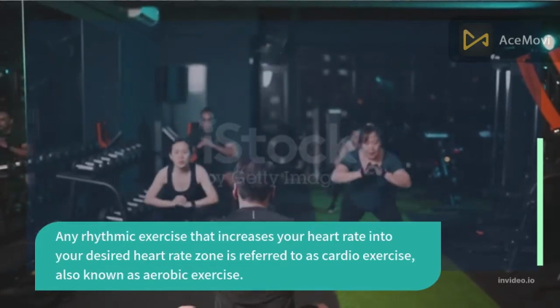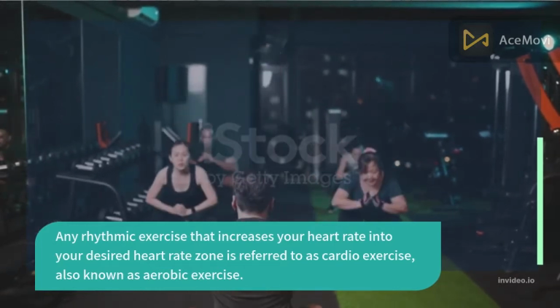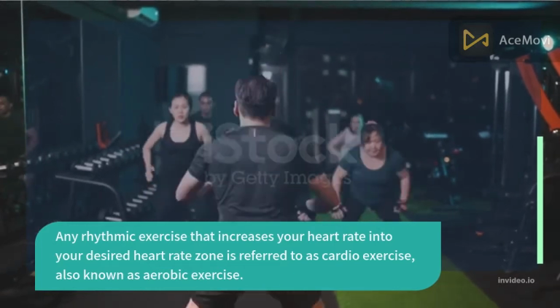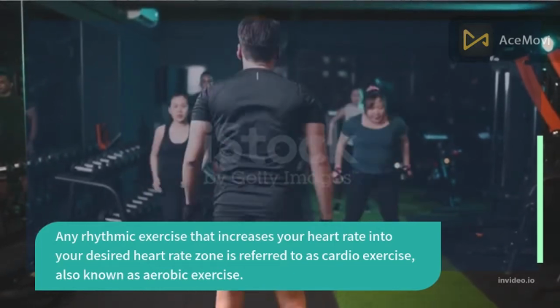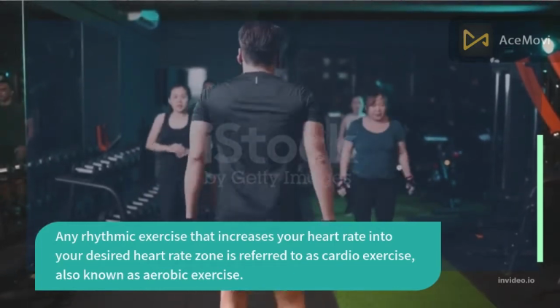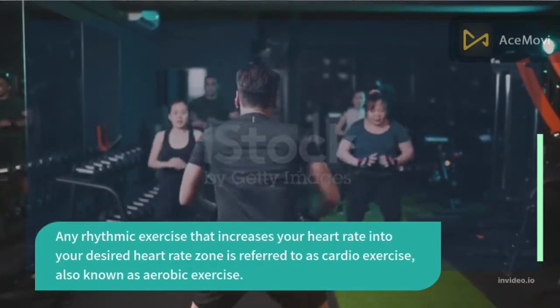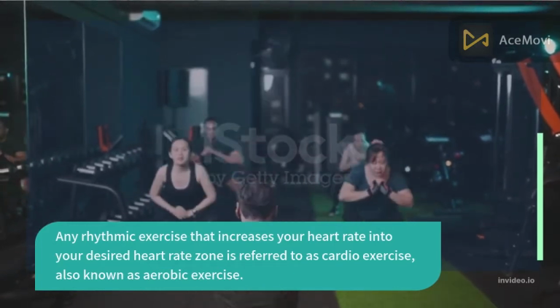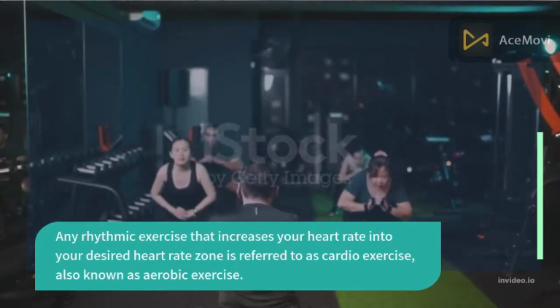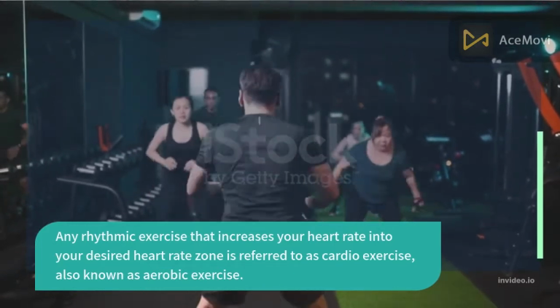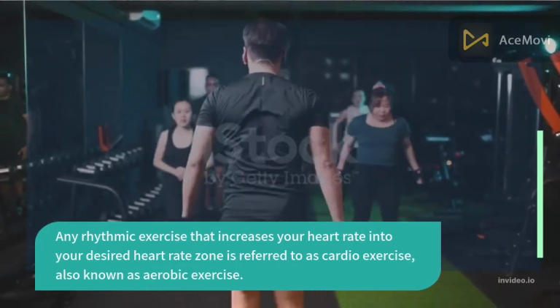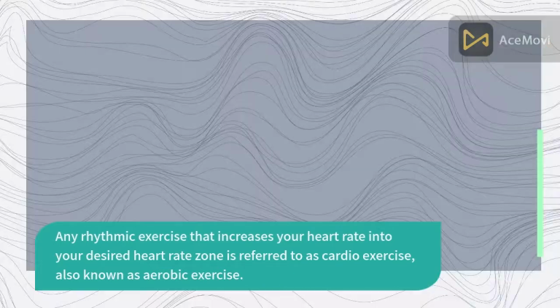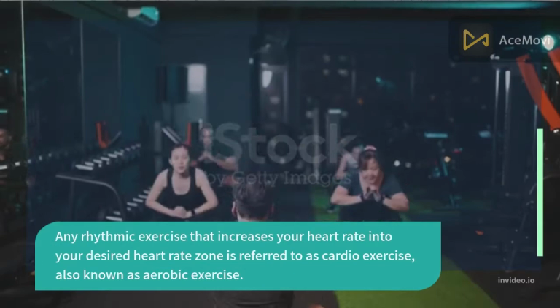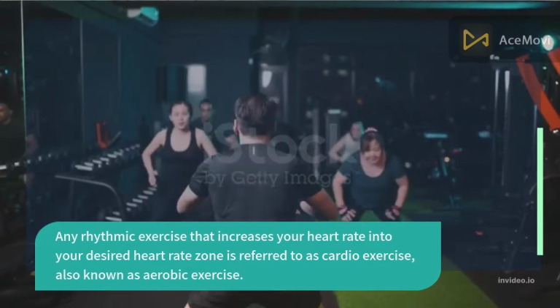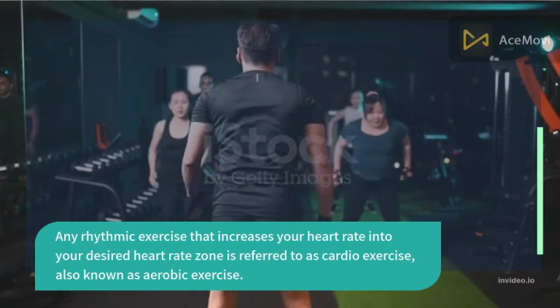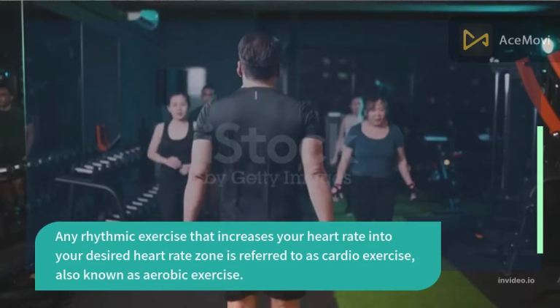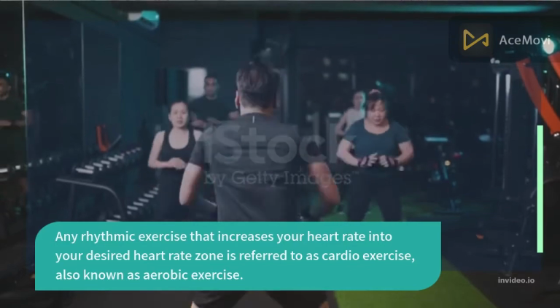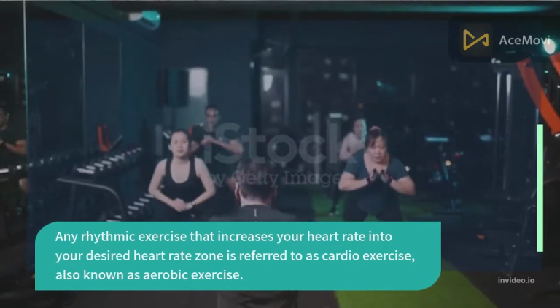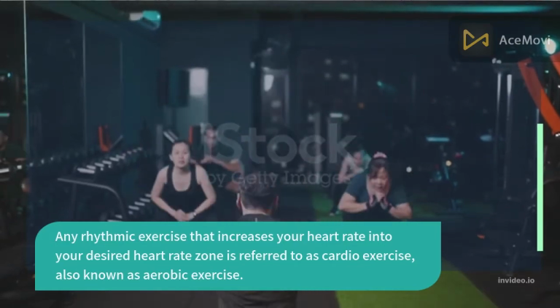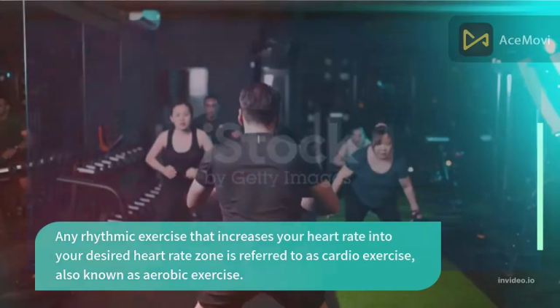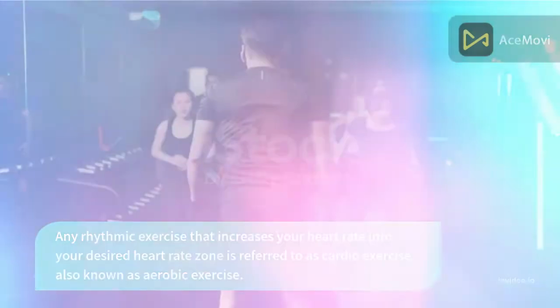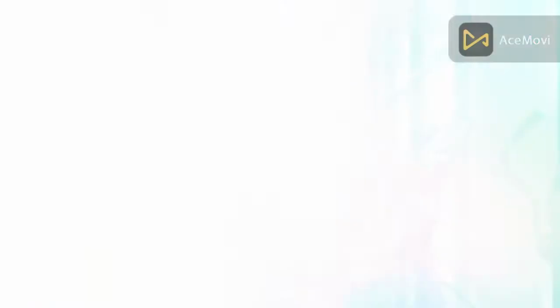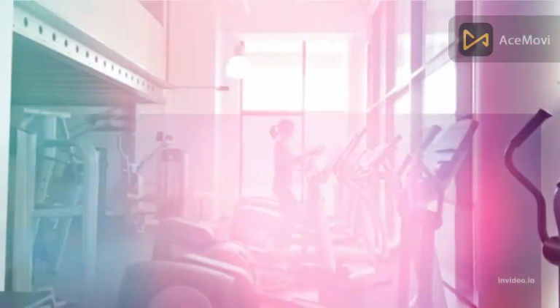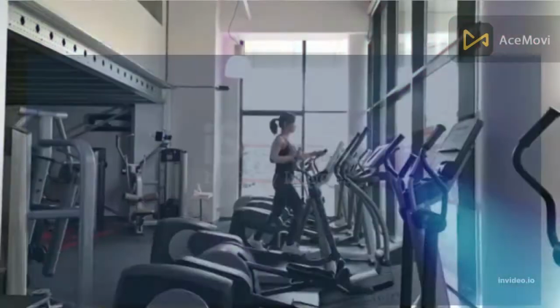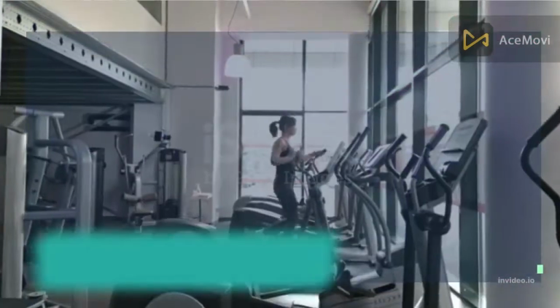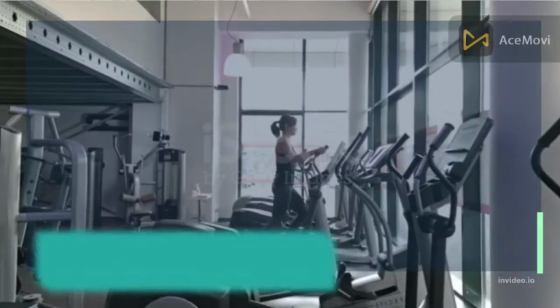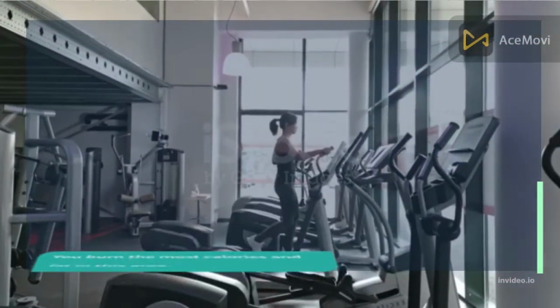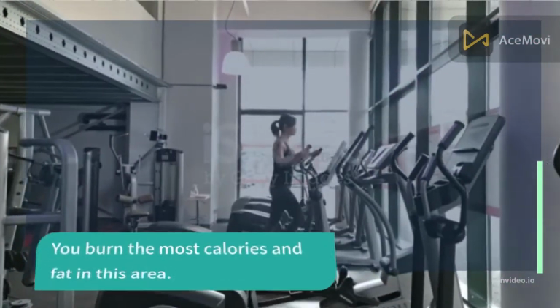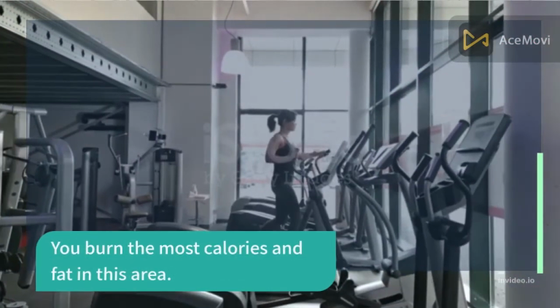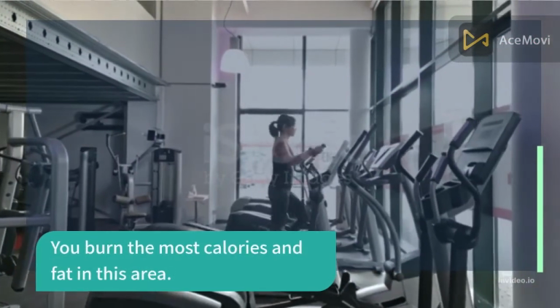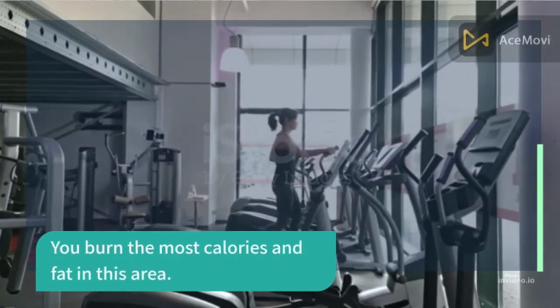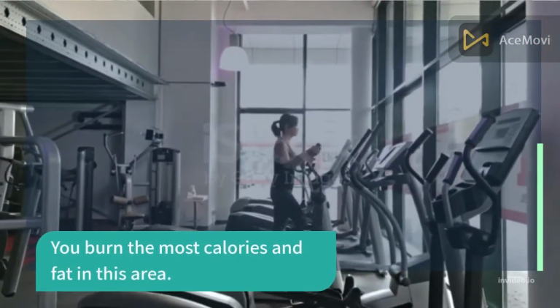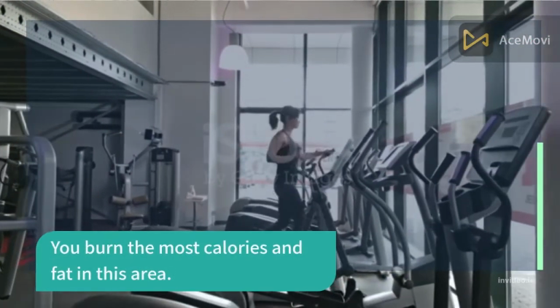With cardio exercise, you burn the most calories and fat in this target heart rate zone.